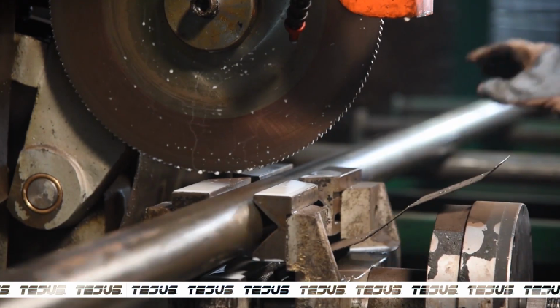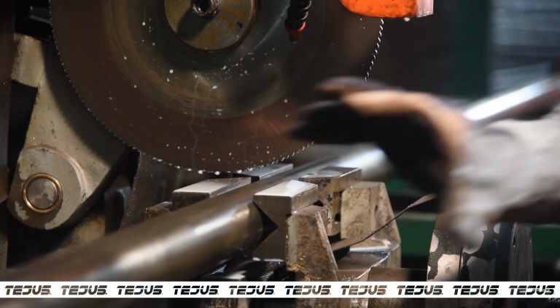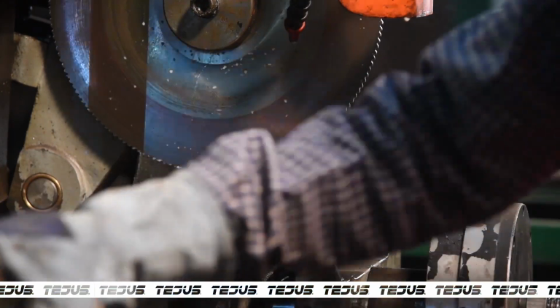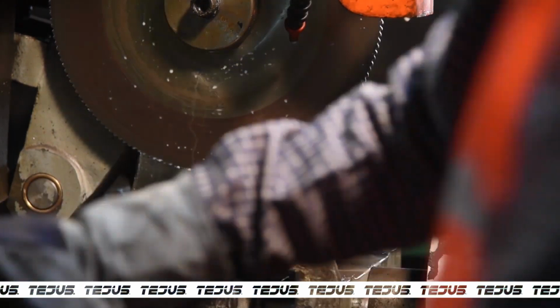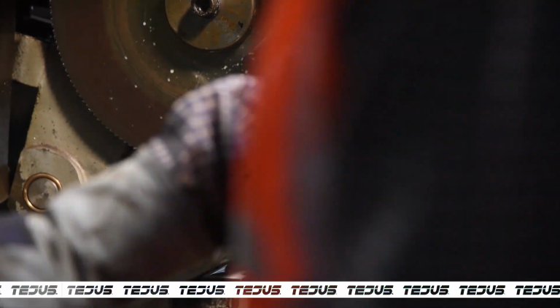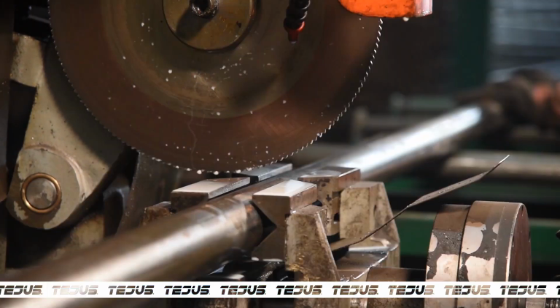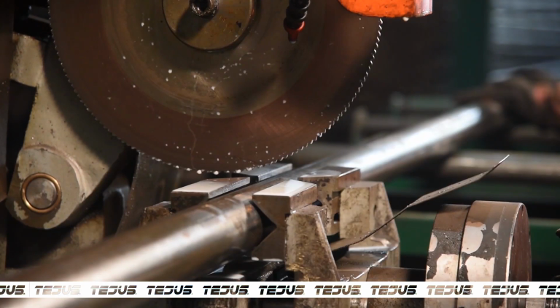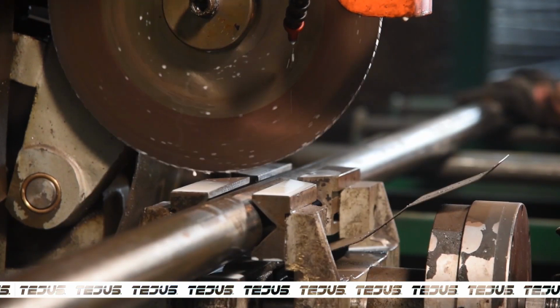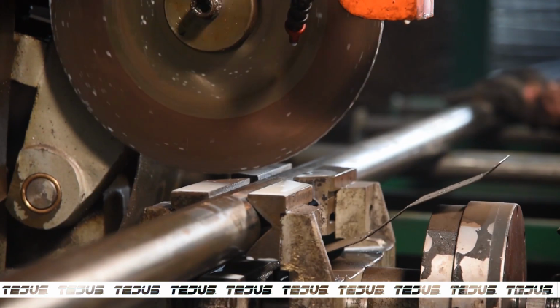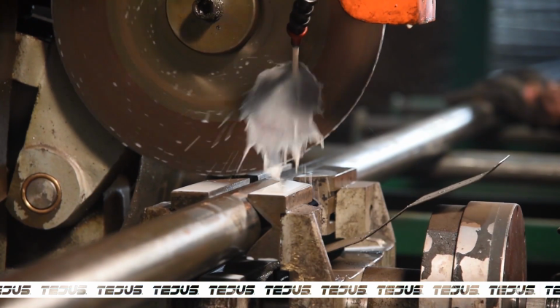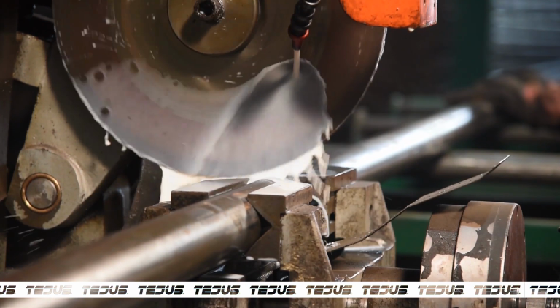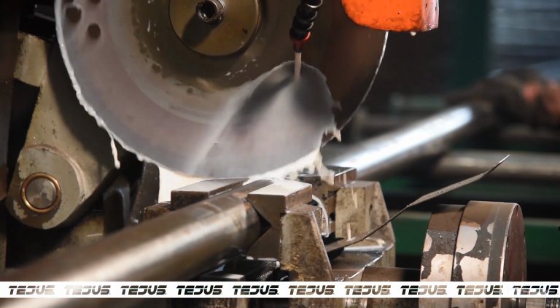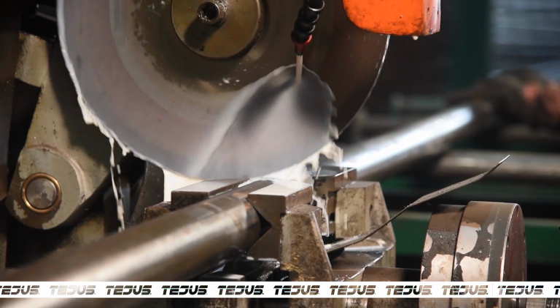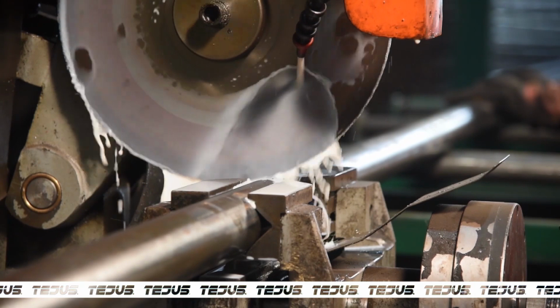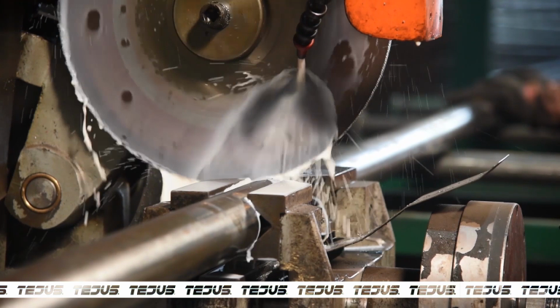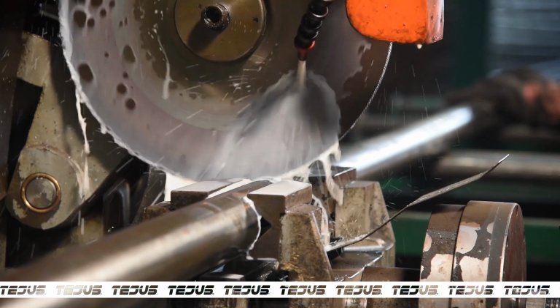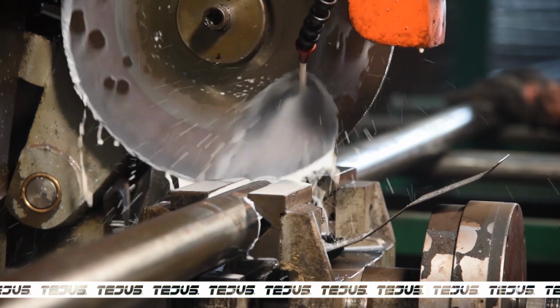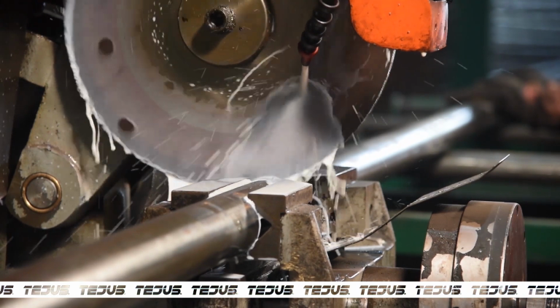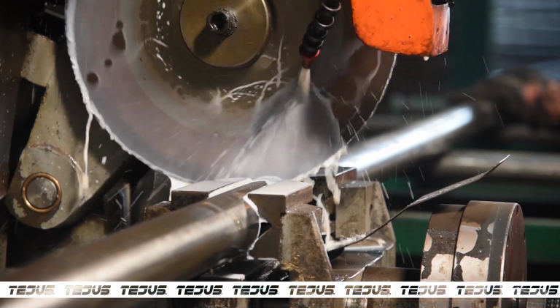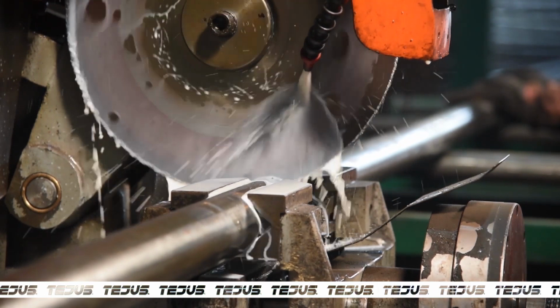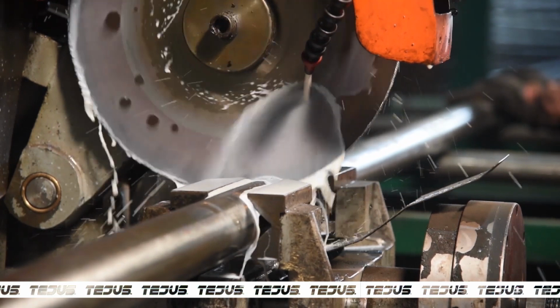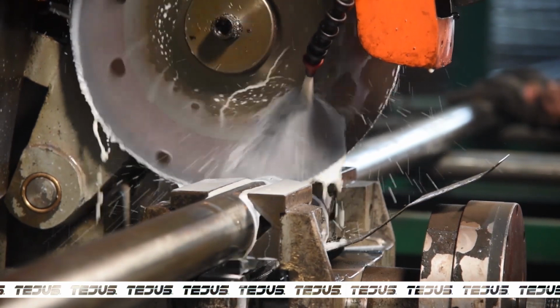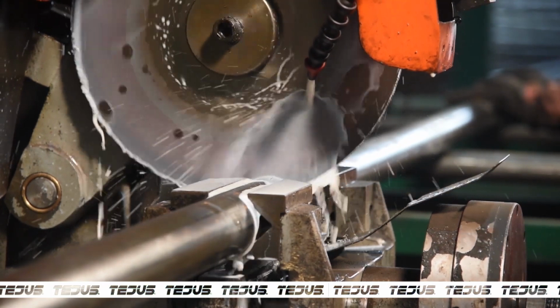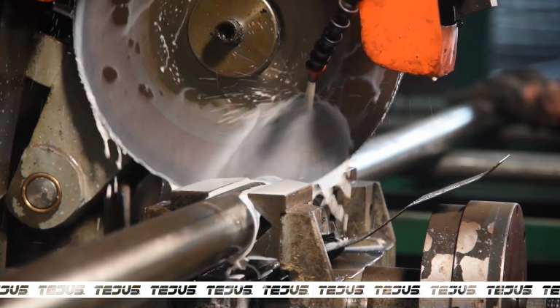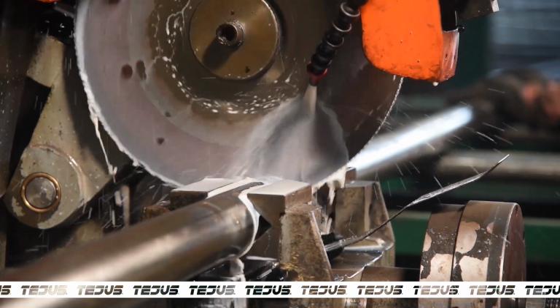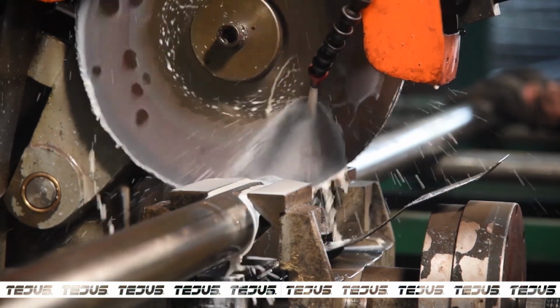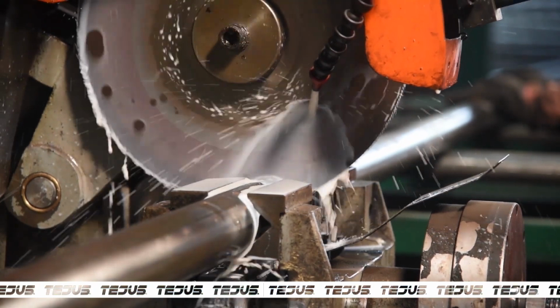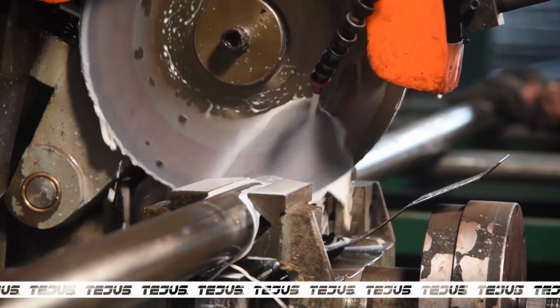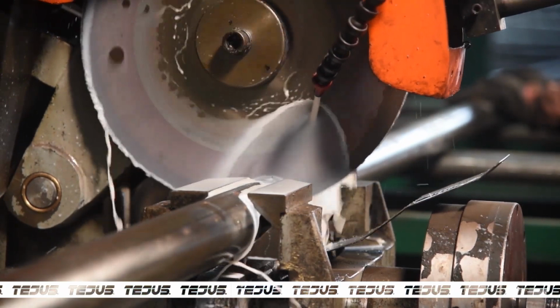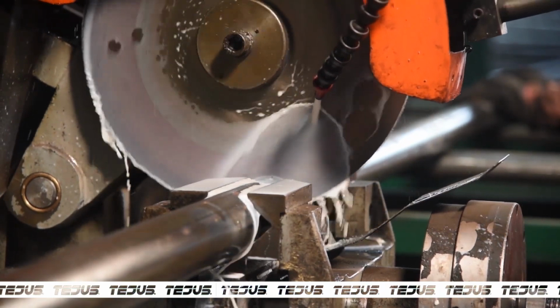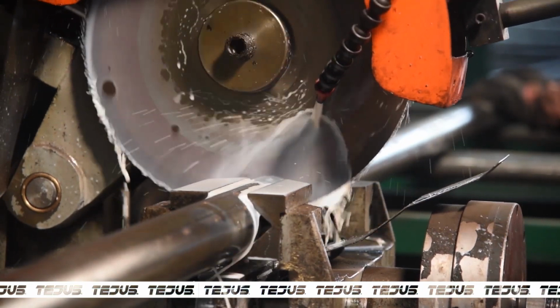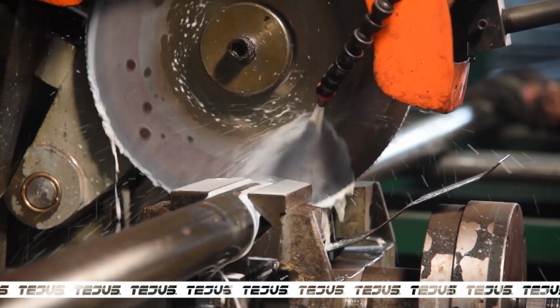The process of manufacturing starts with pipe cutting, which is done using a bandsaw that gives a perfect 90-degree cut.